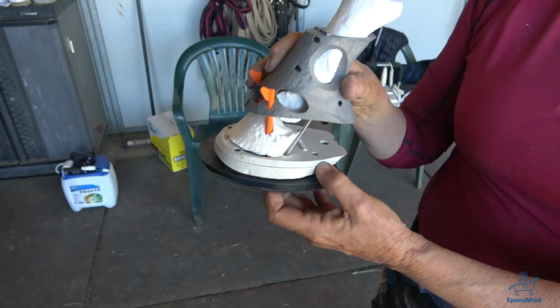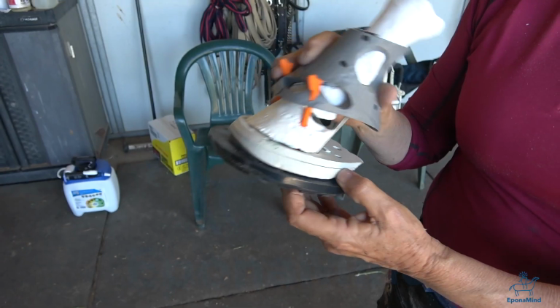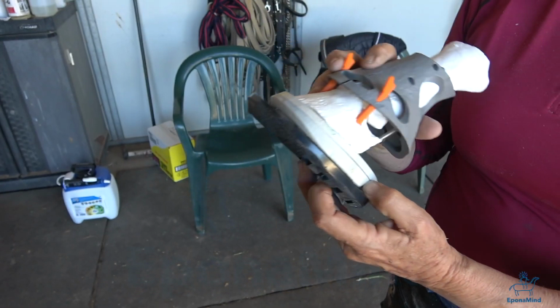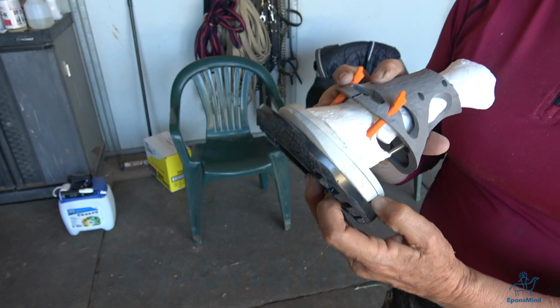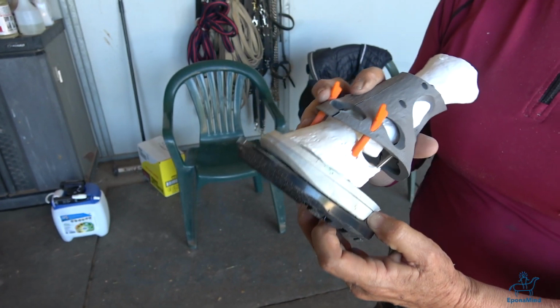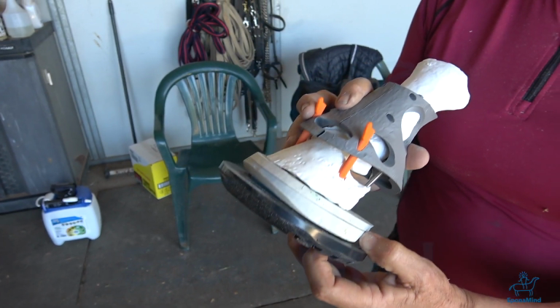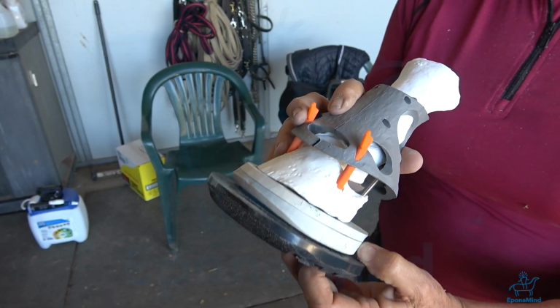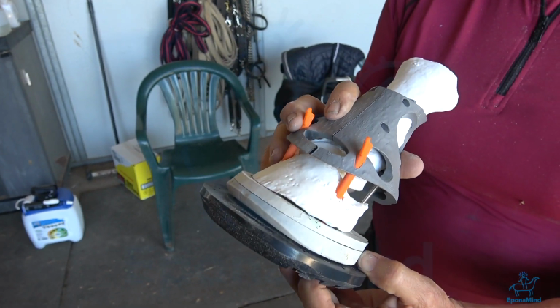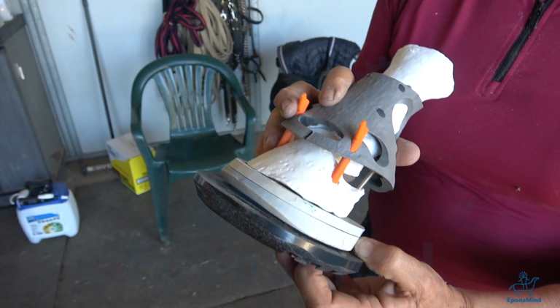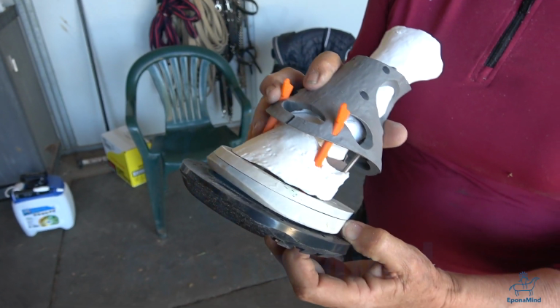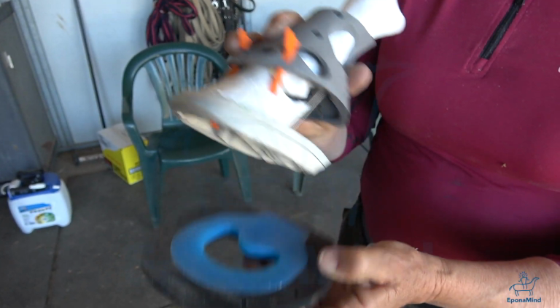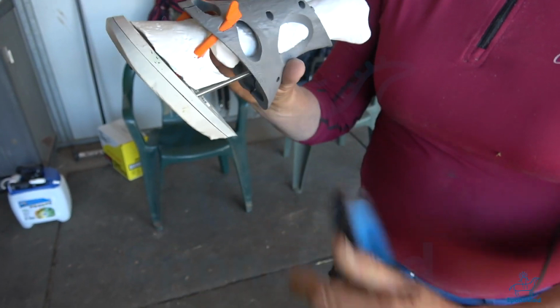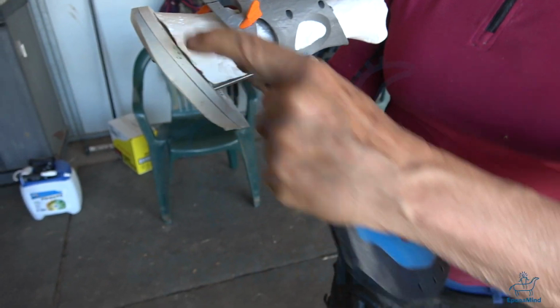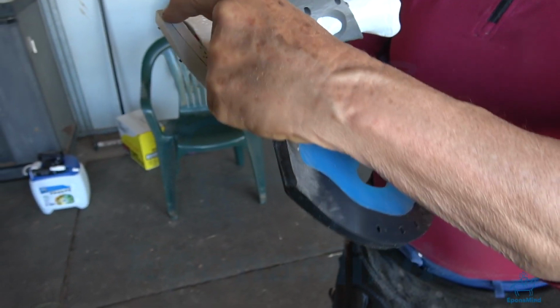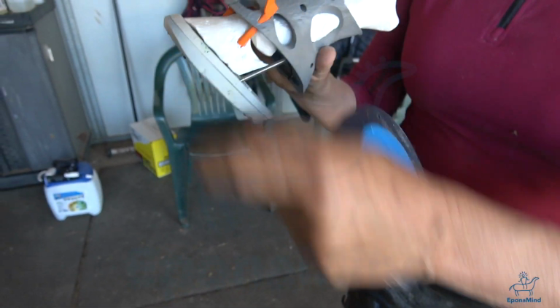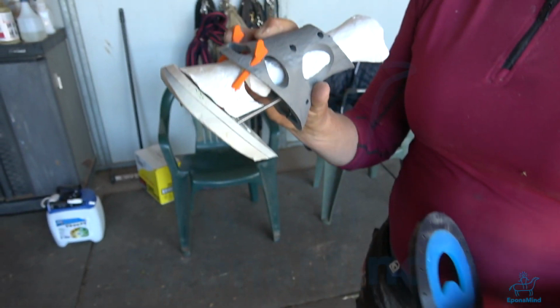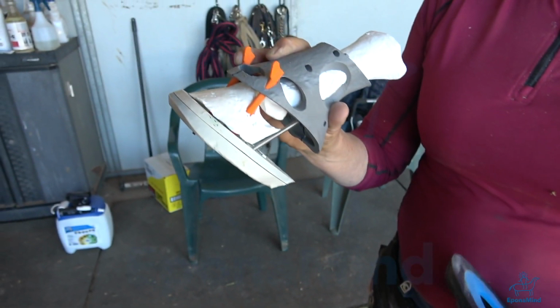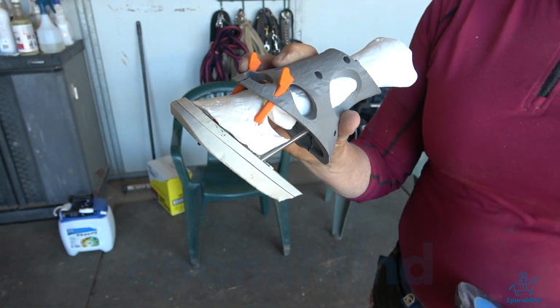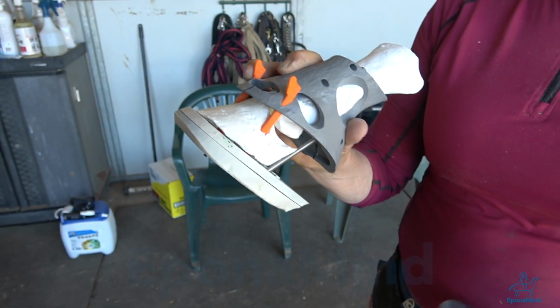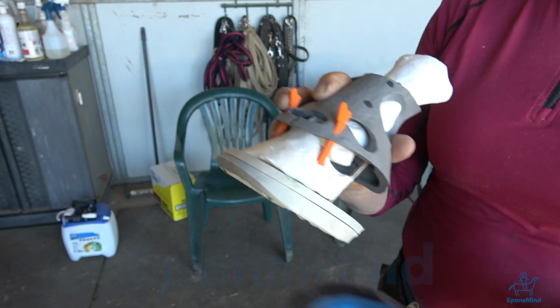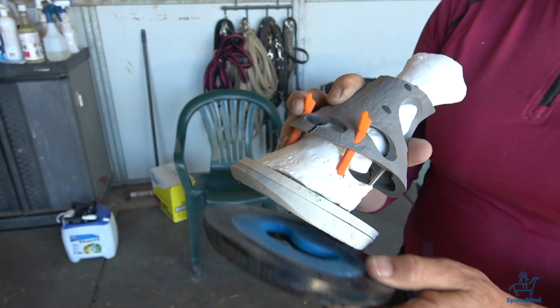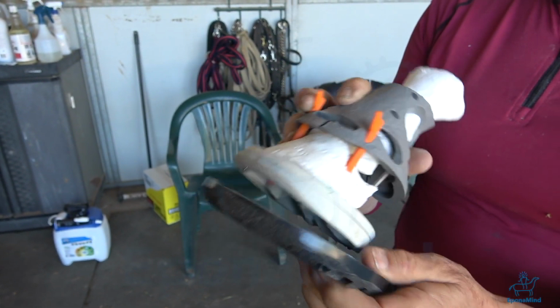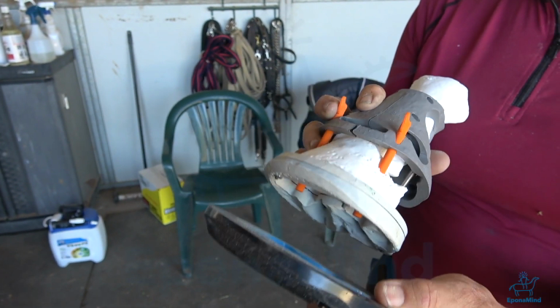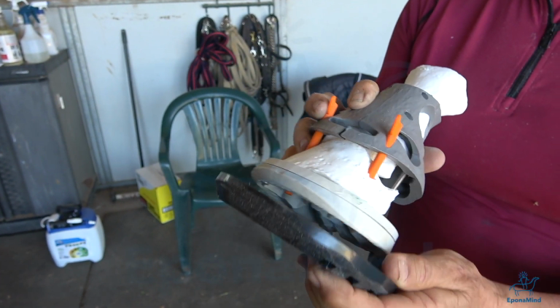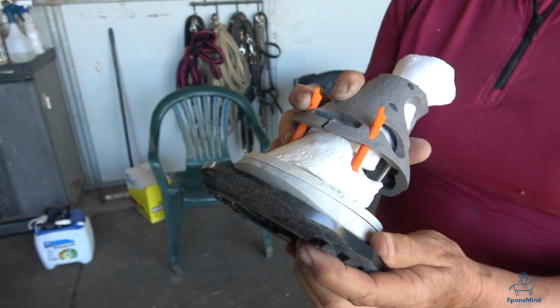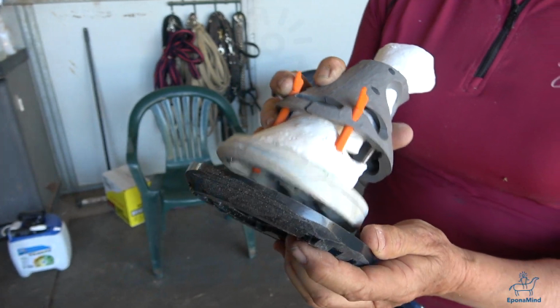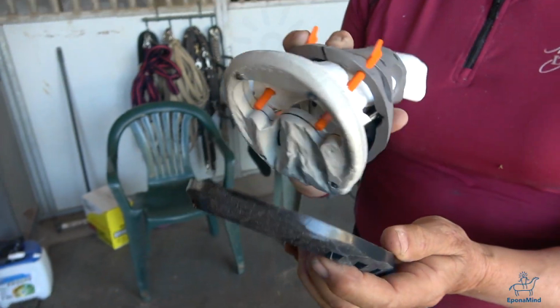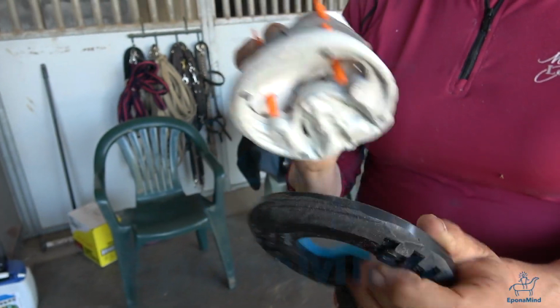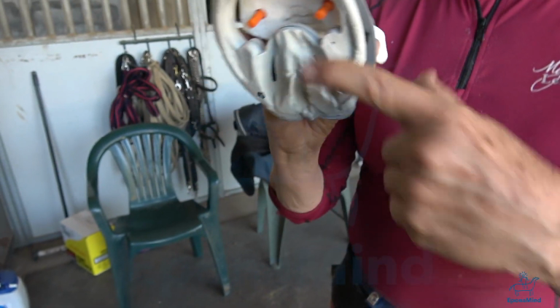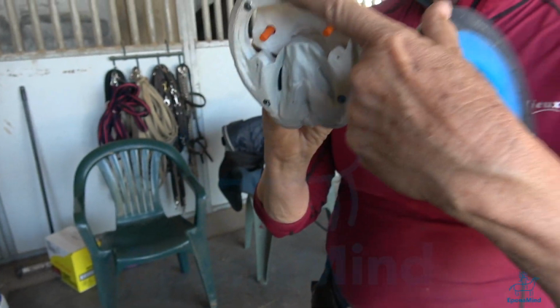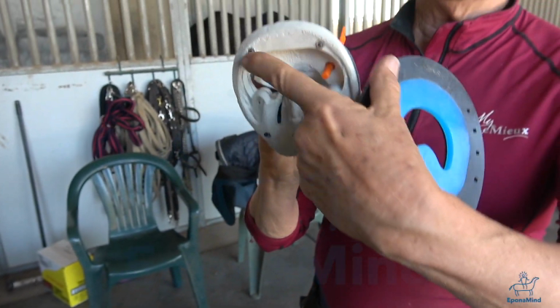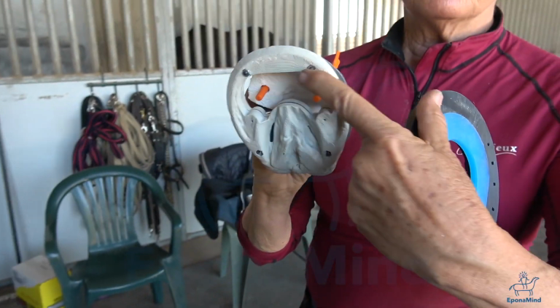I'm orienting the shoe not to the shear — I'm orienting the shoe to the articulation.